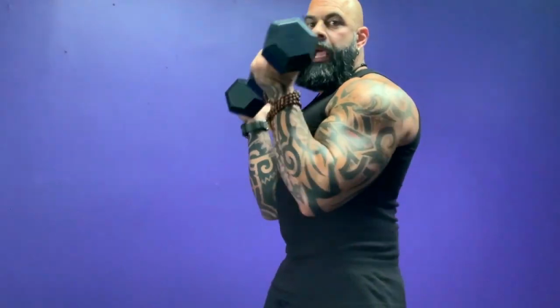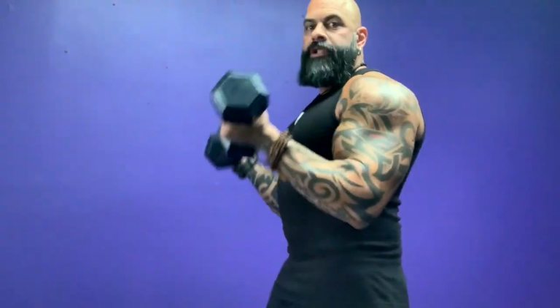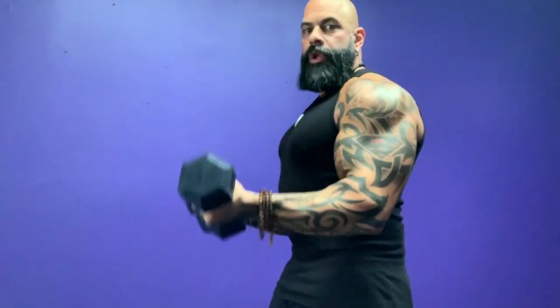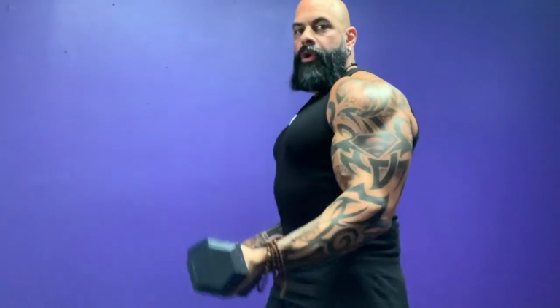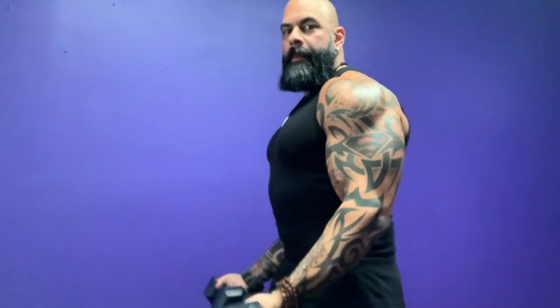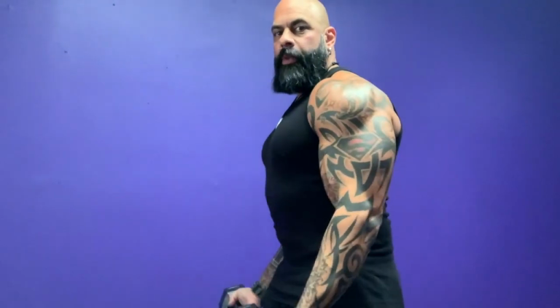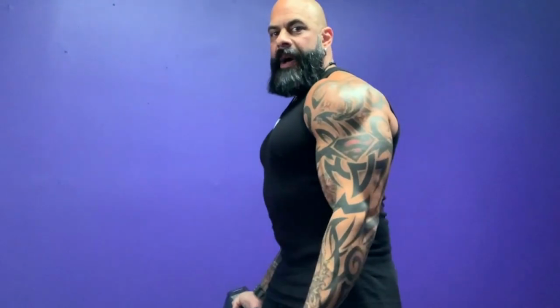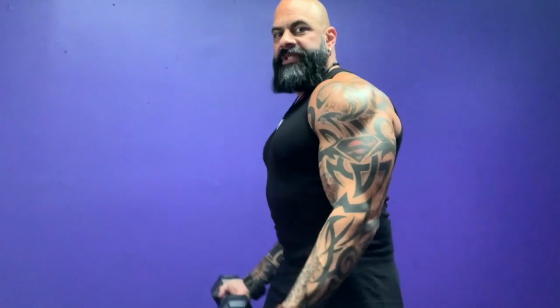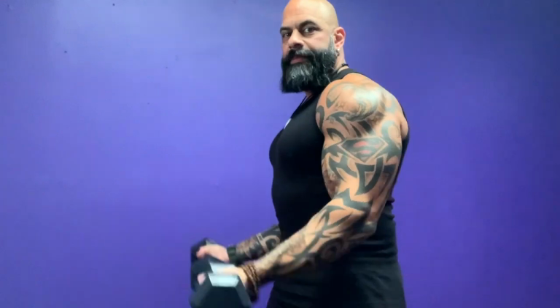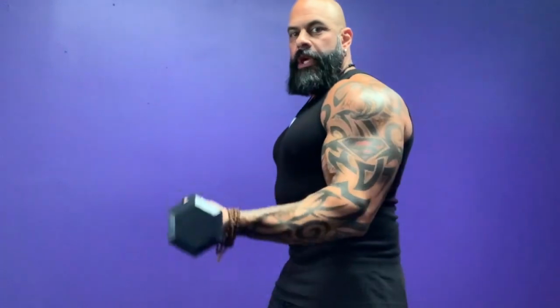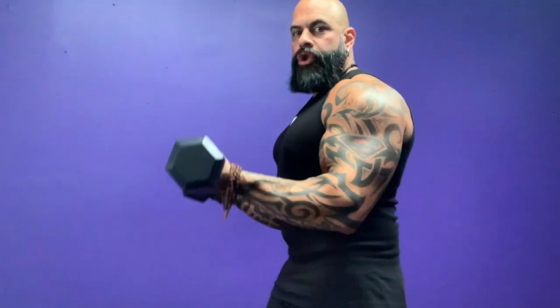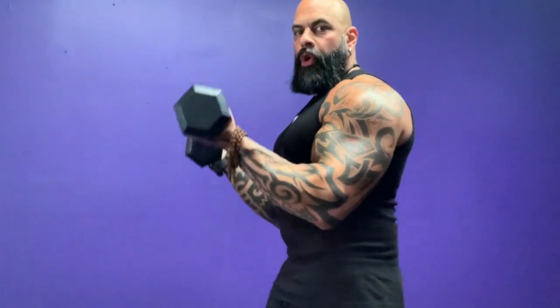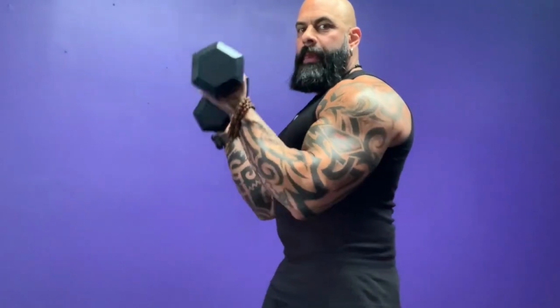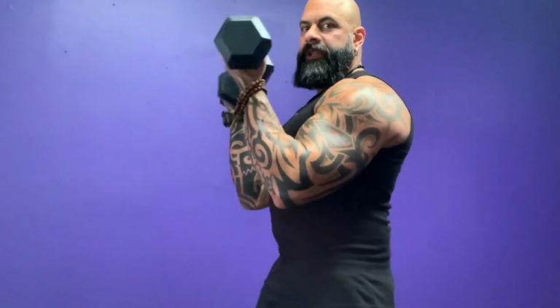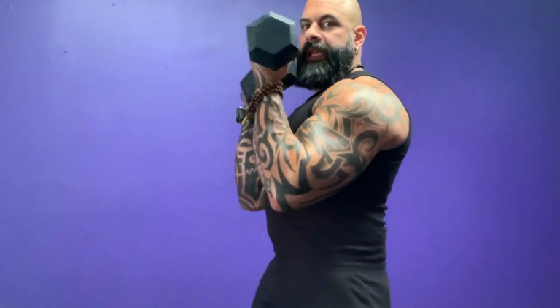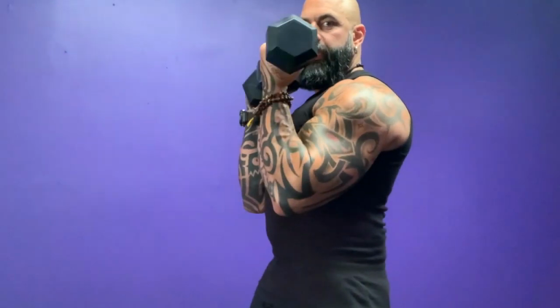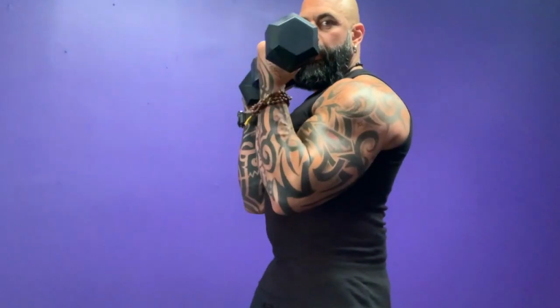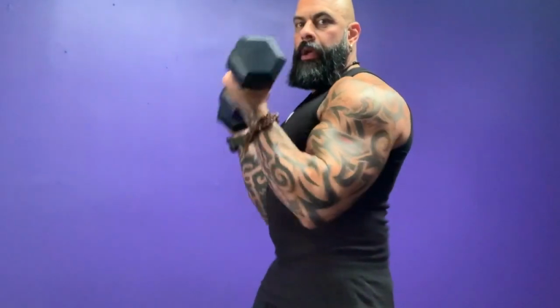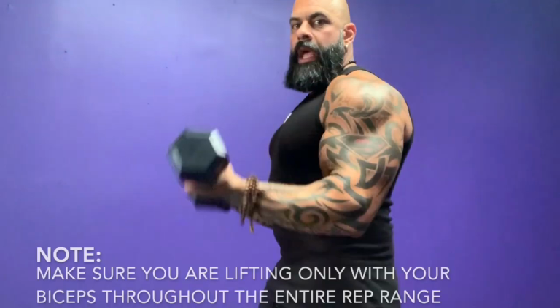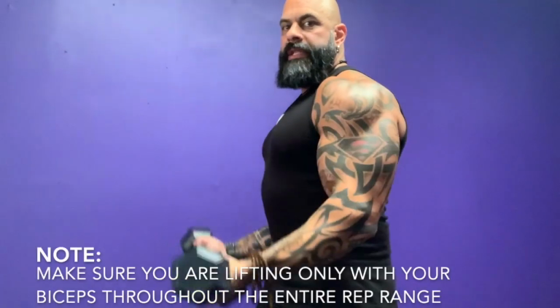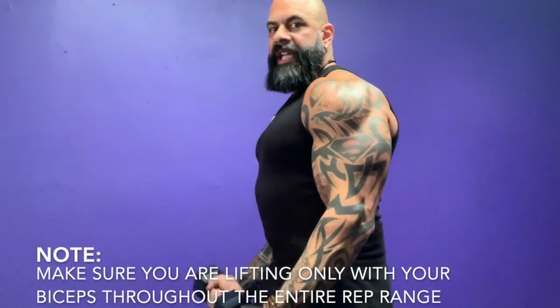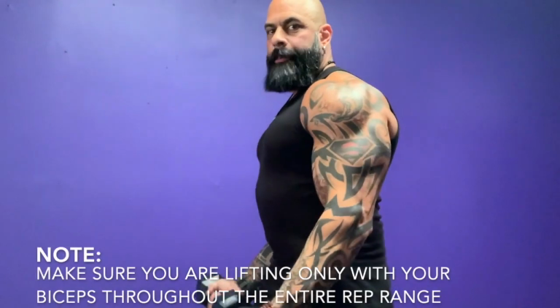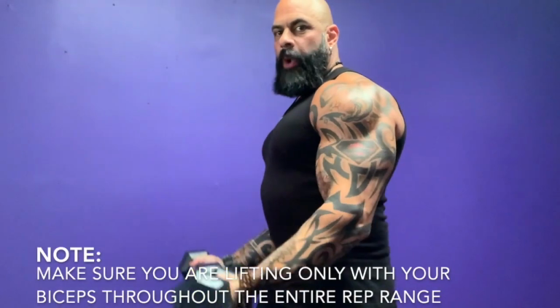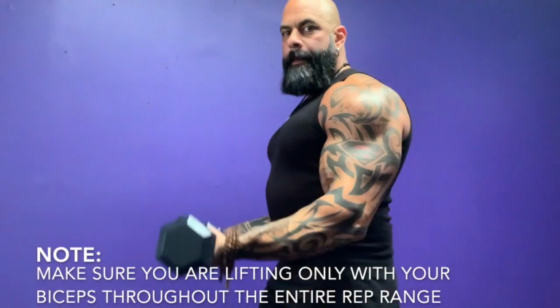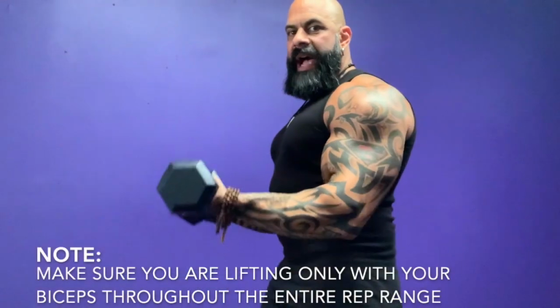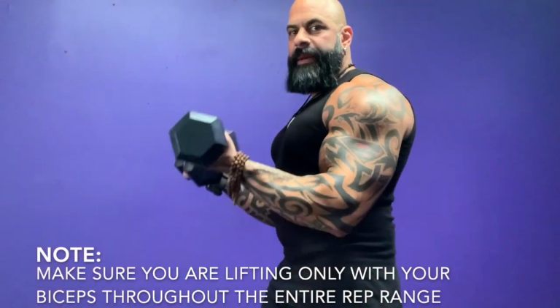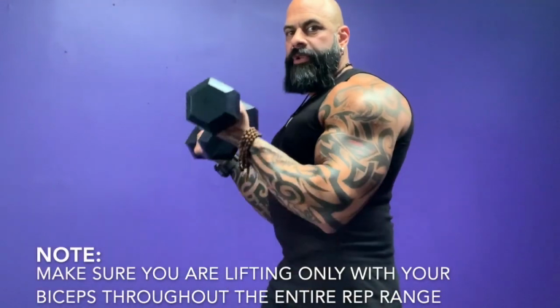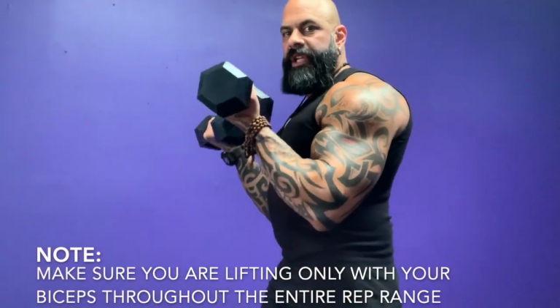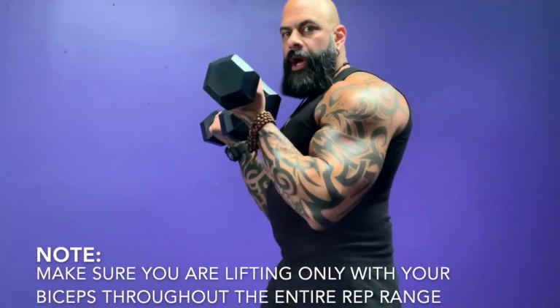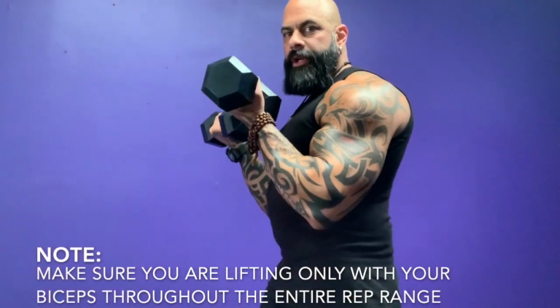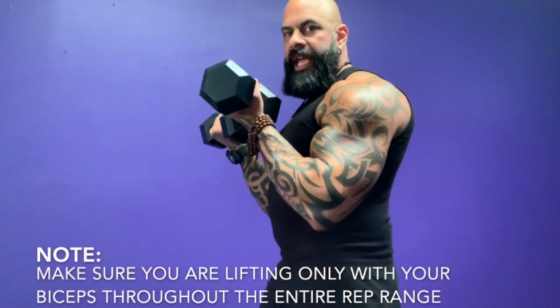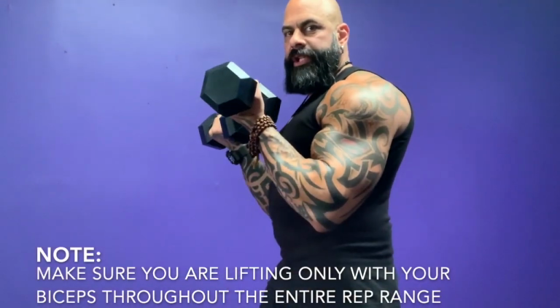So when you come up with biceps, don't come up to here. Stop when the biceps are still under tension.